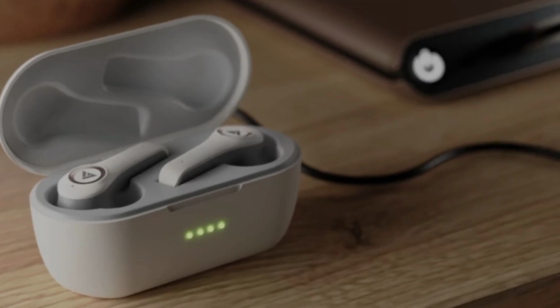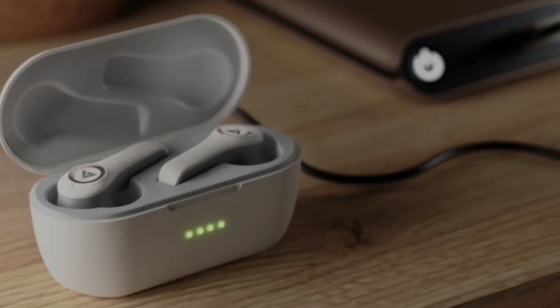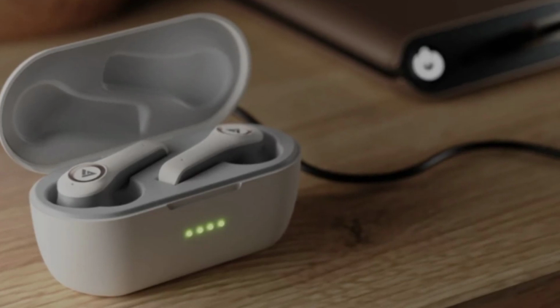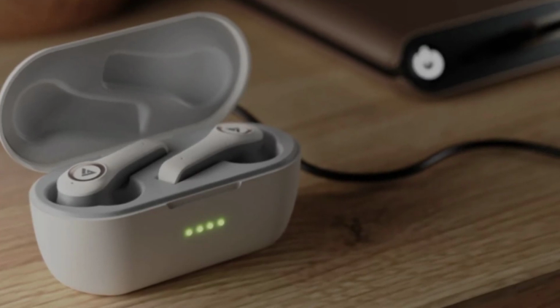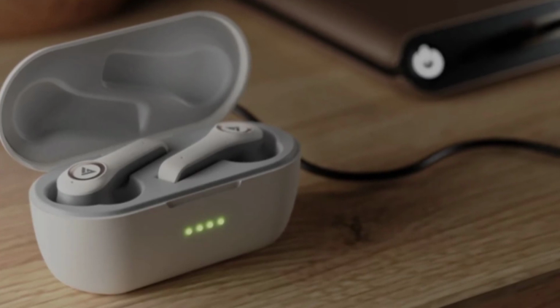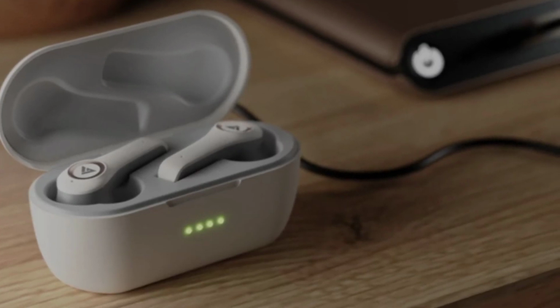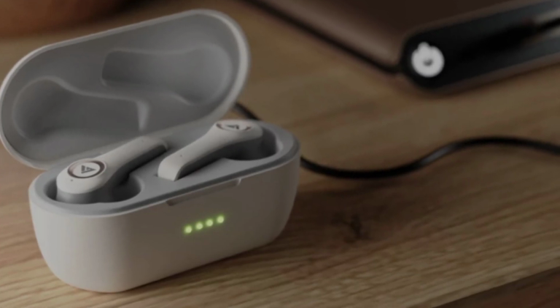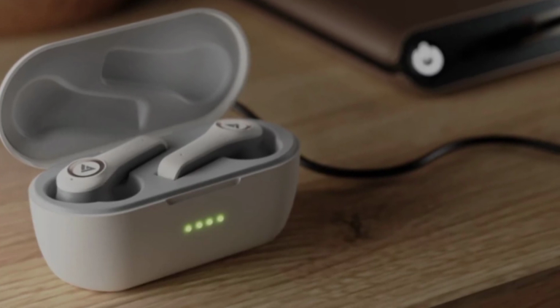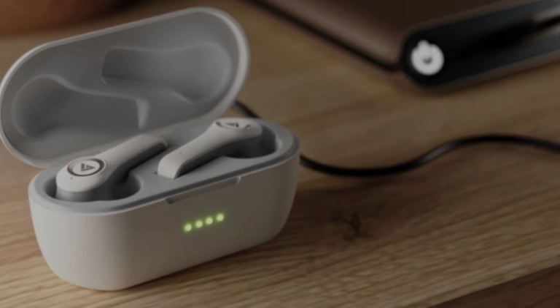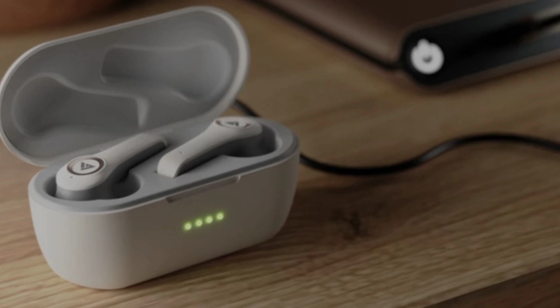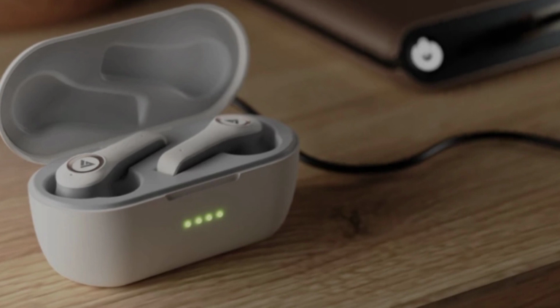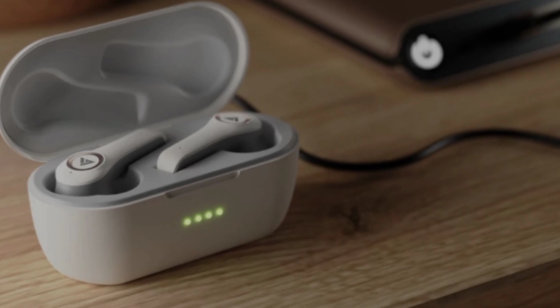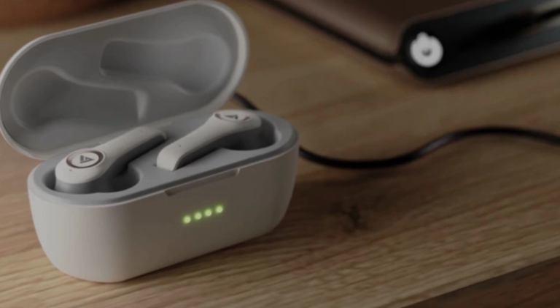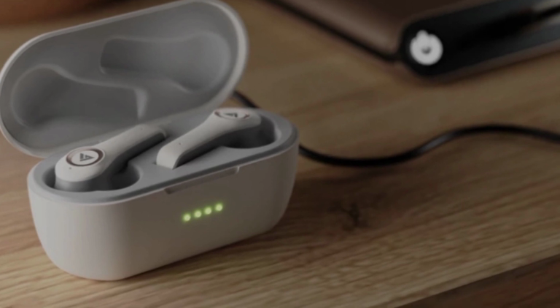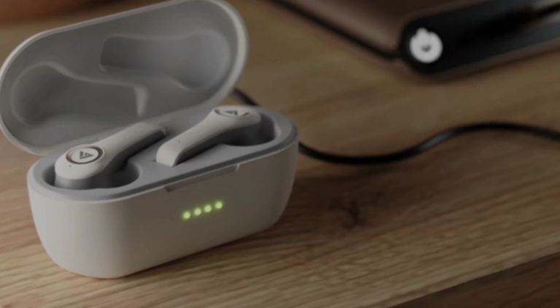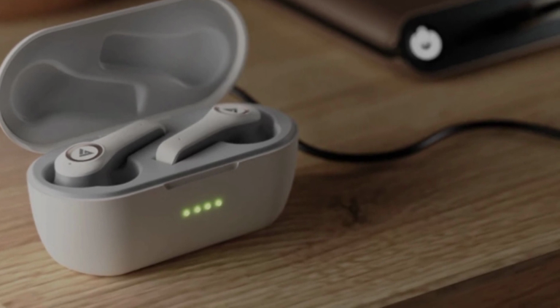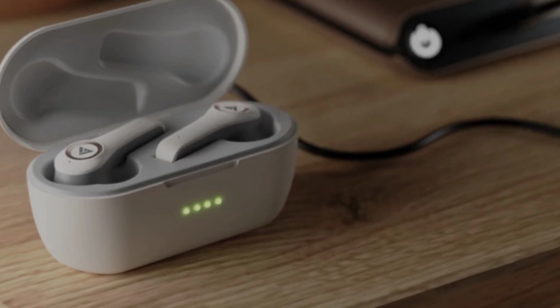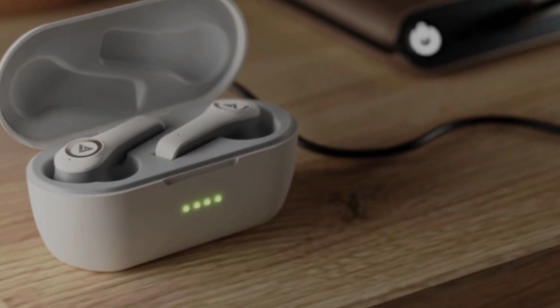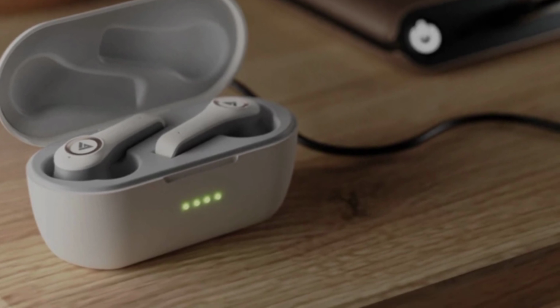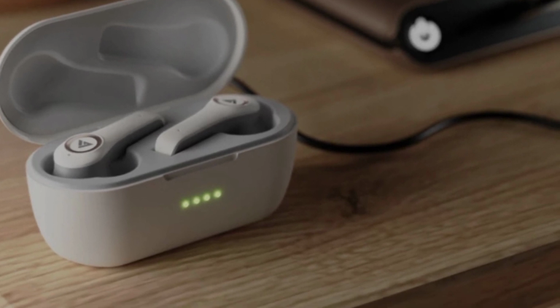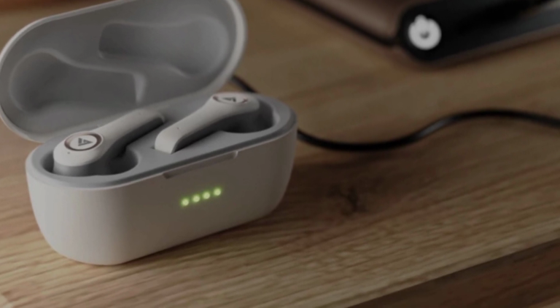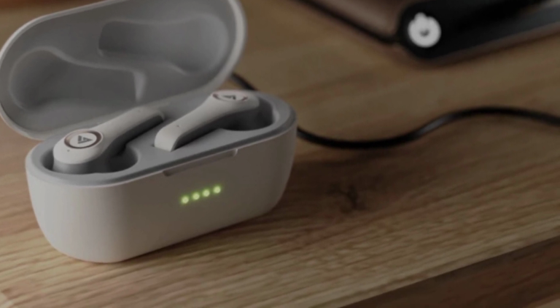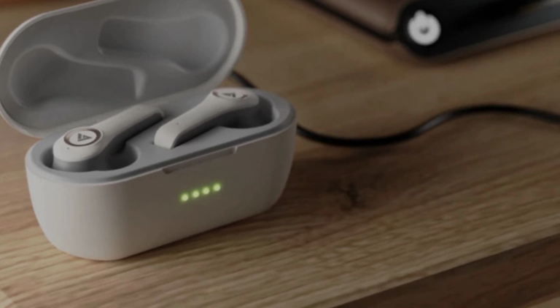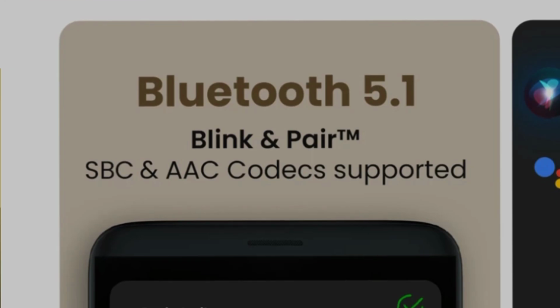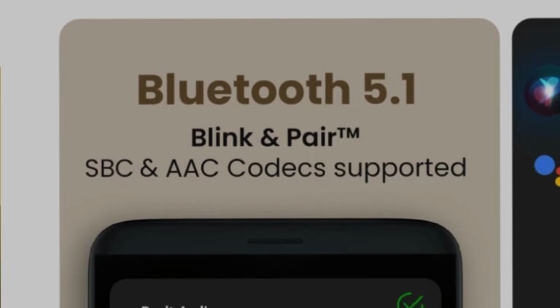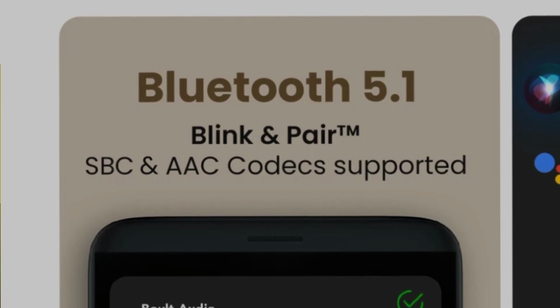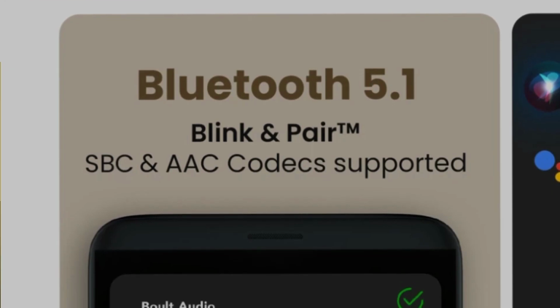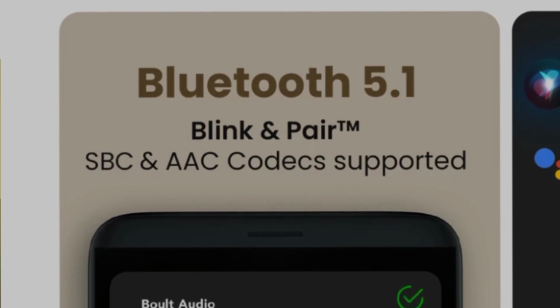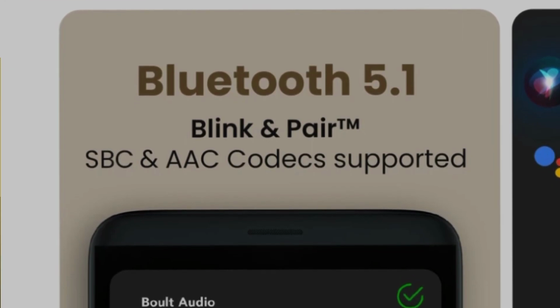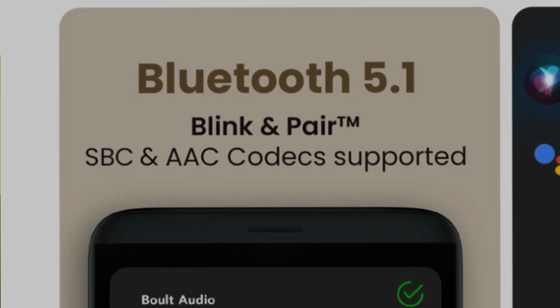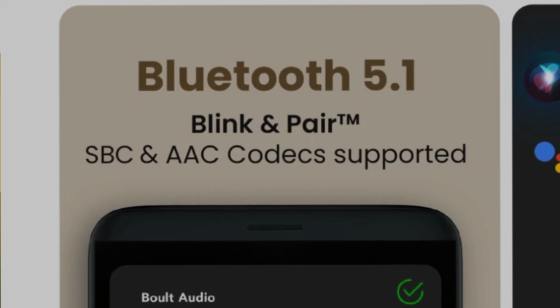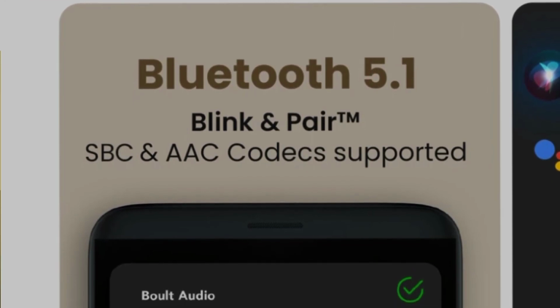You can experience deep bass with these earbuds. They also come with Bluetooth version 5.1 for stable and fast wireless connectivity.